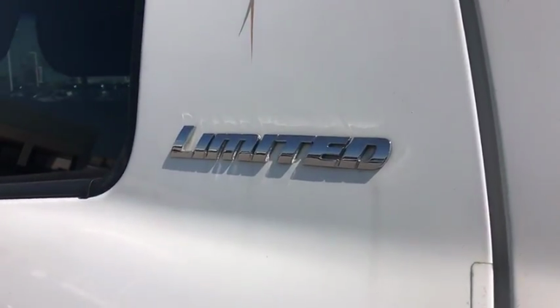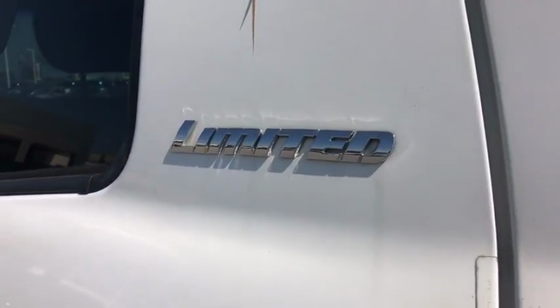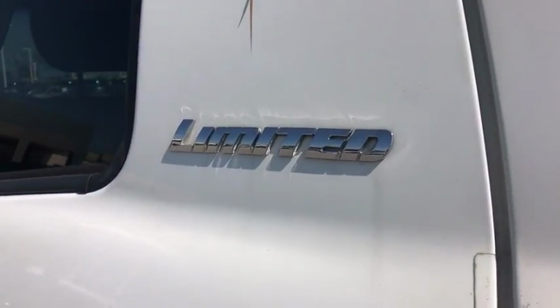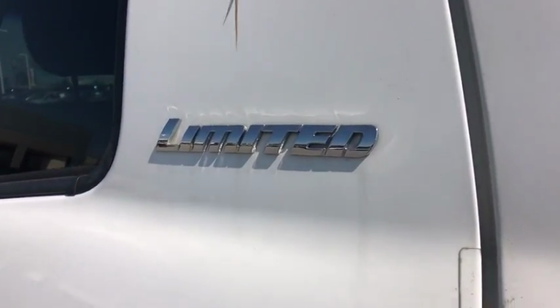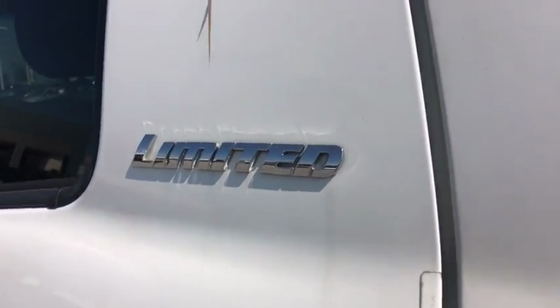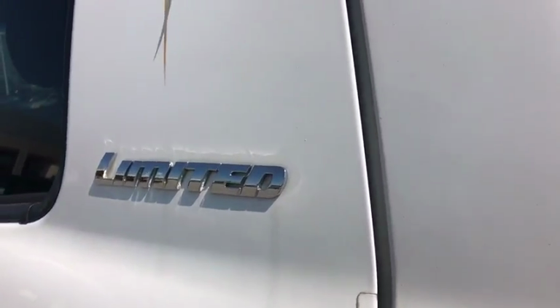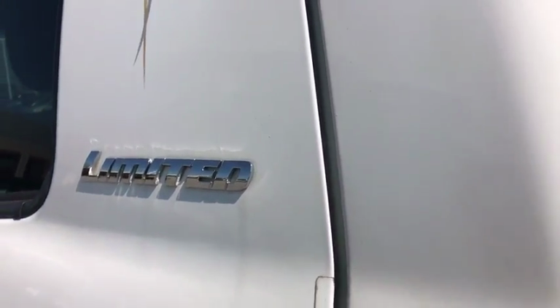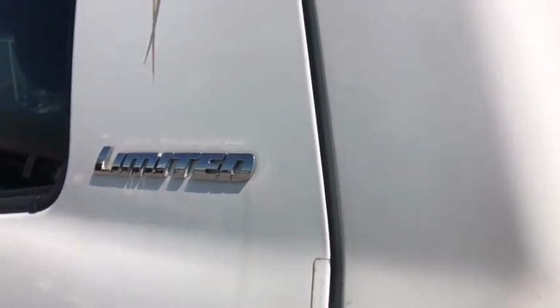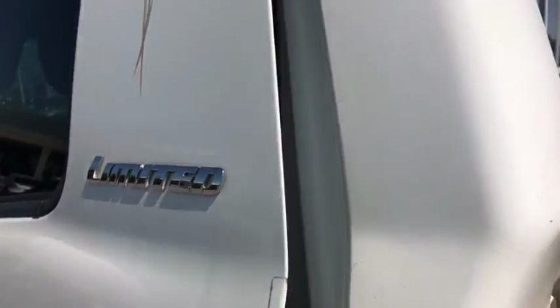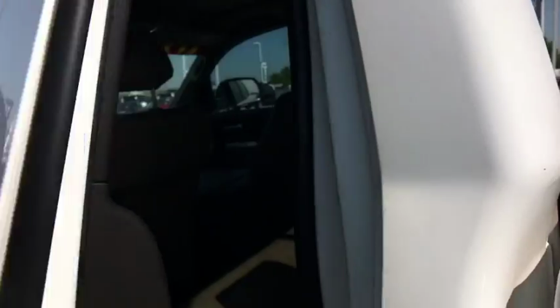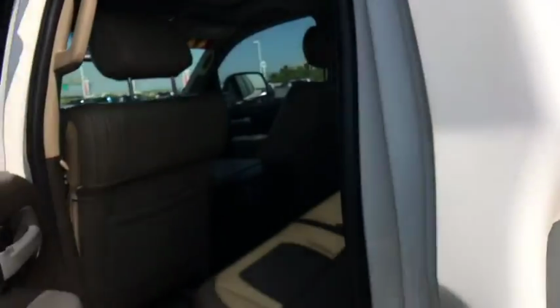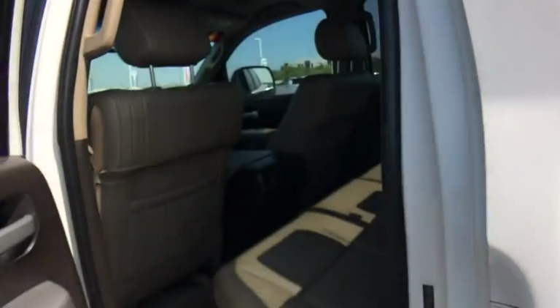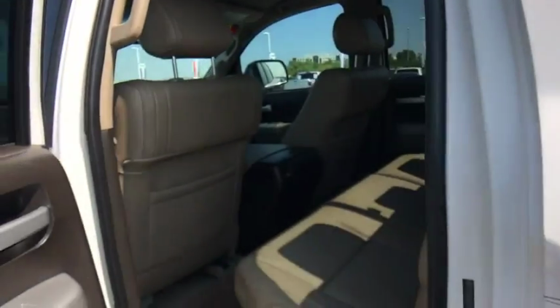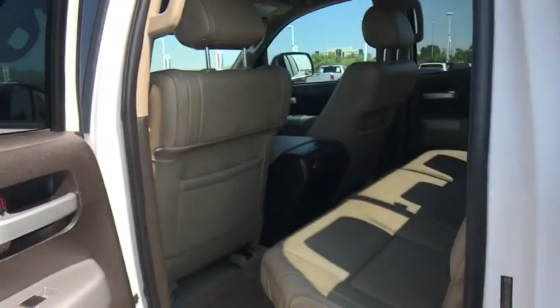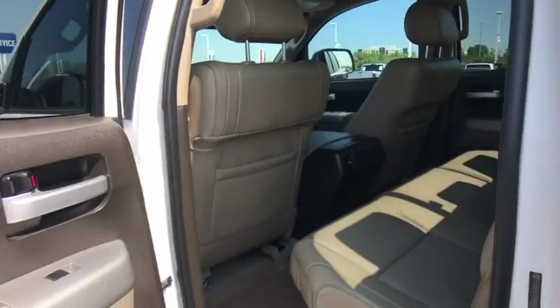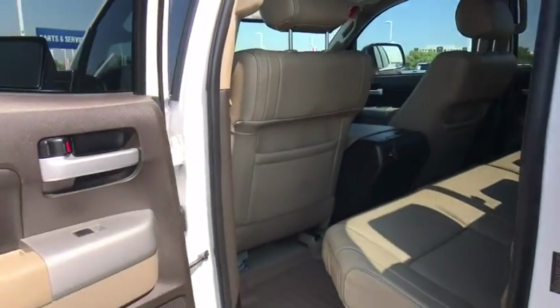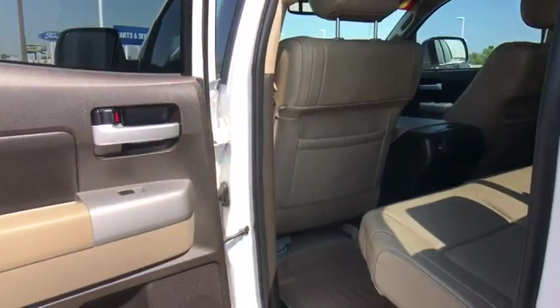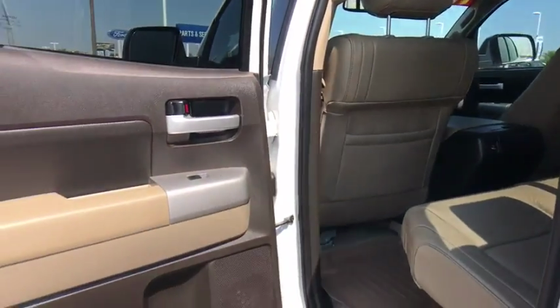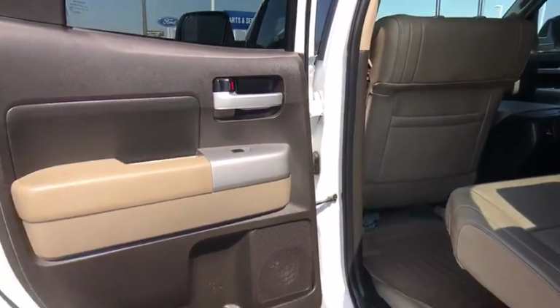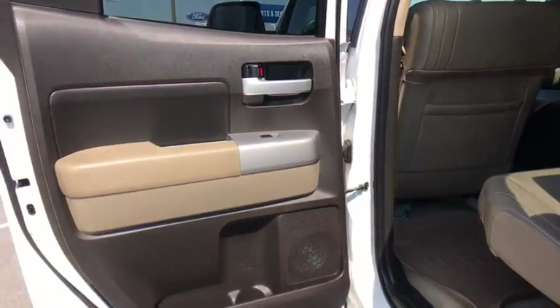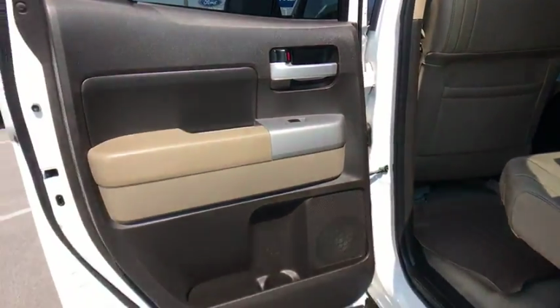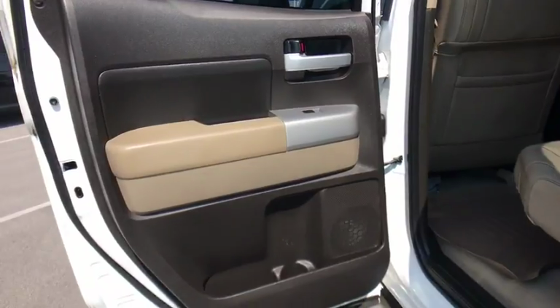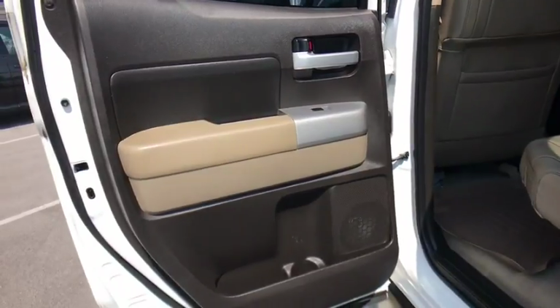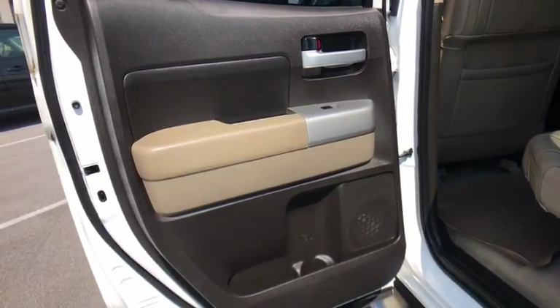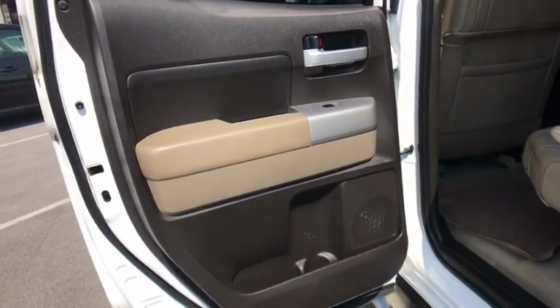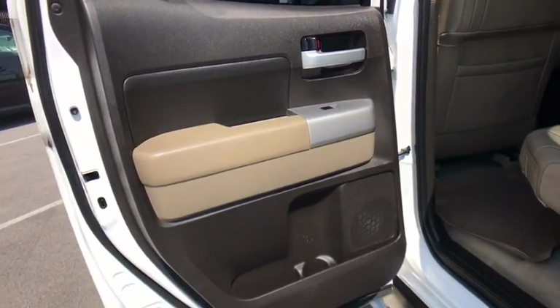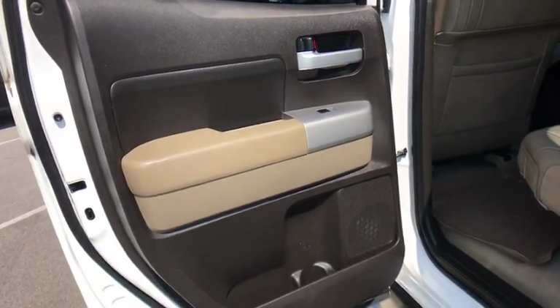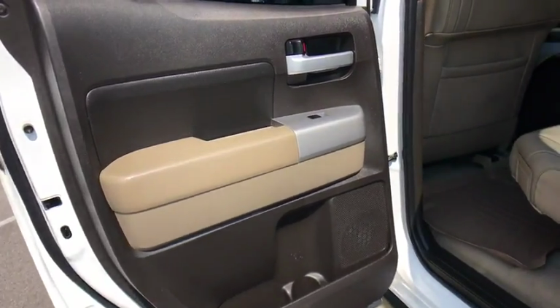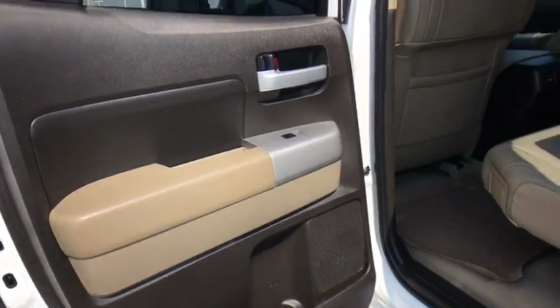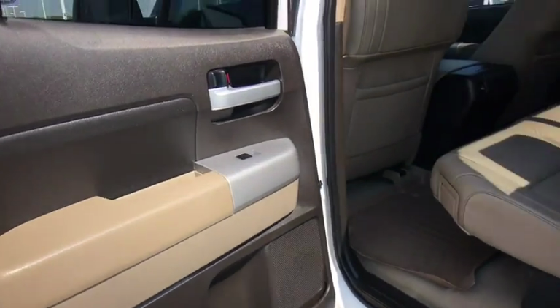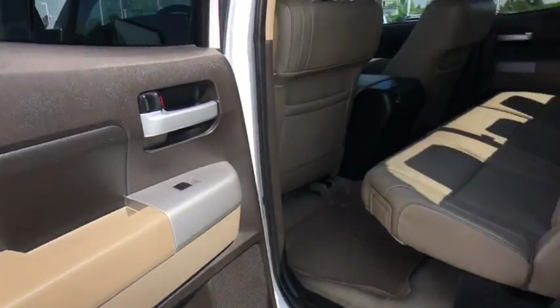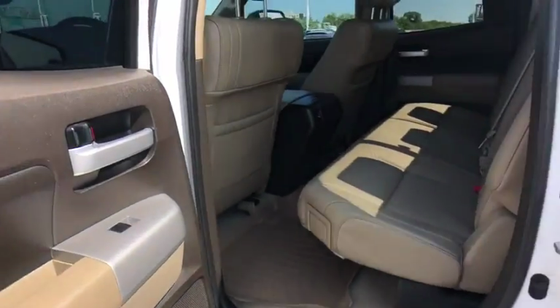This vehicle has less than 140,000 miles. Here are some of this vehicle's great options.